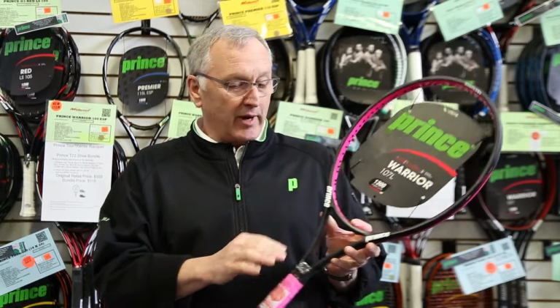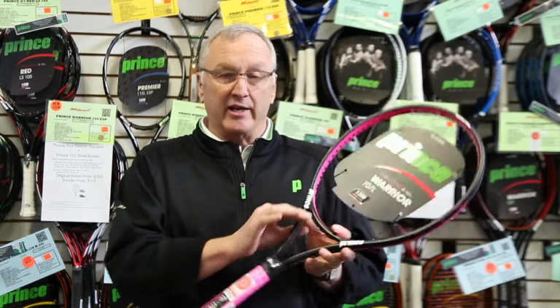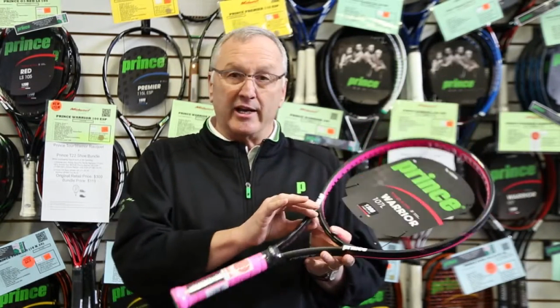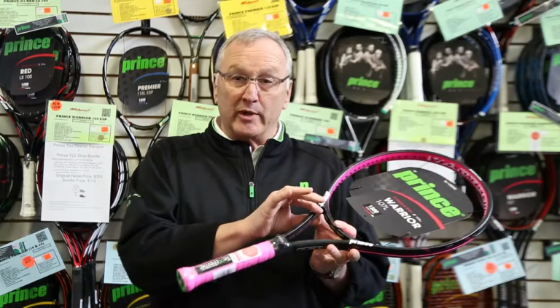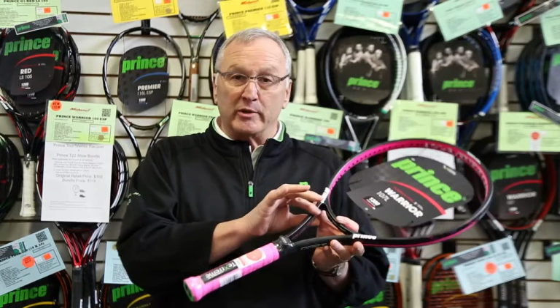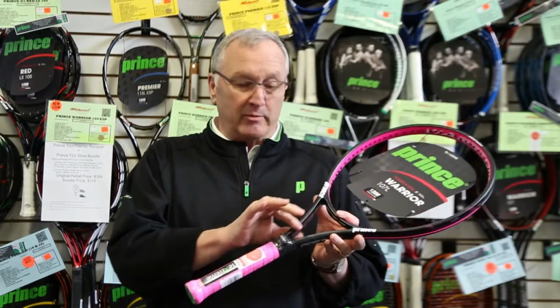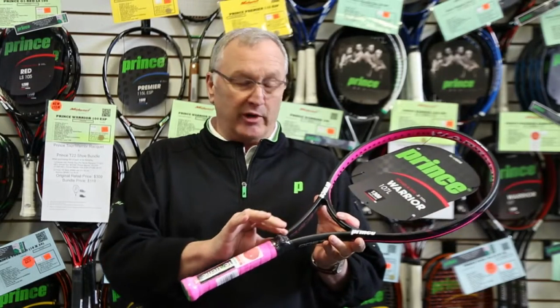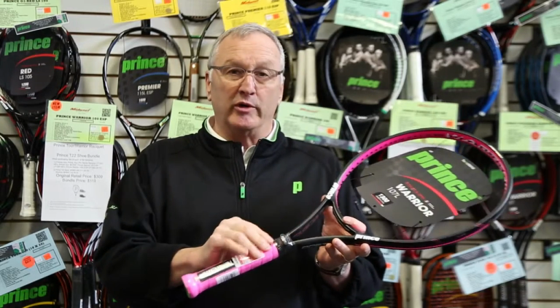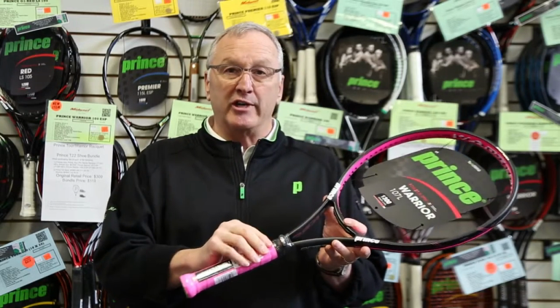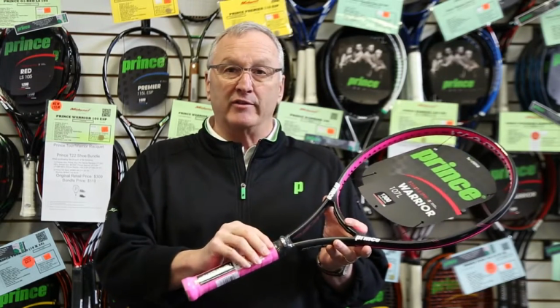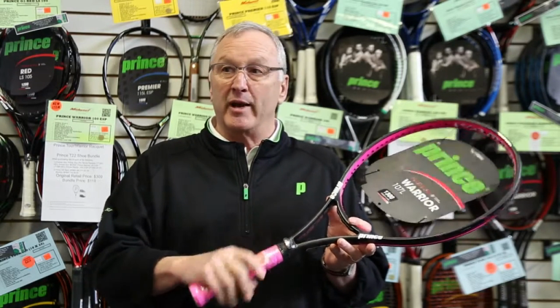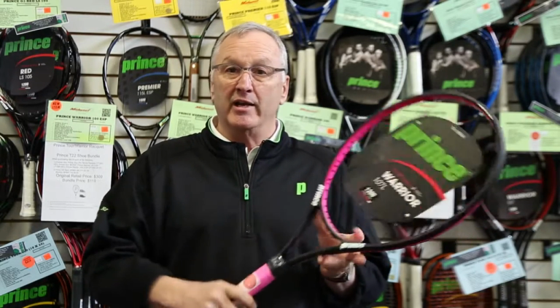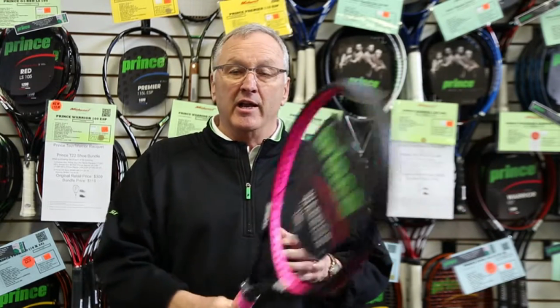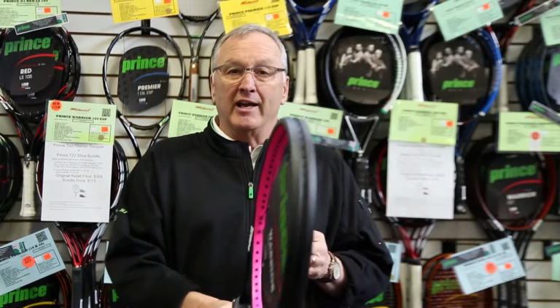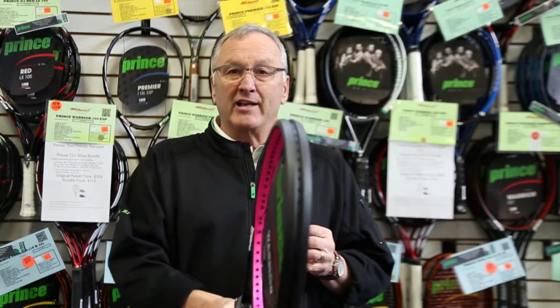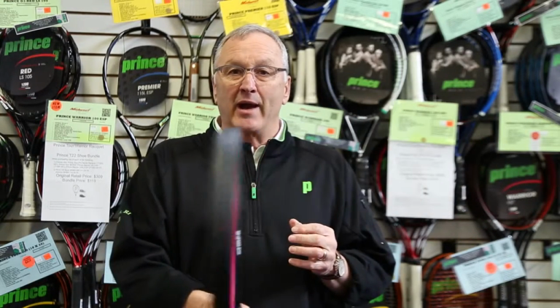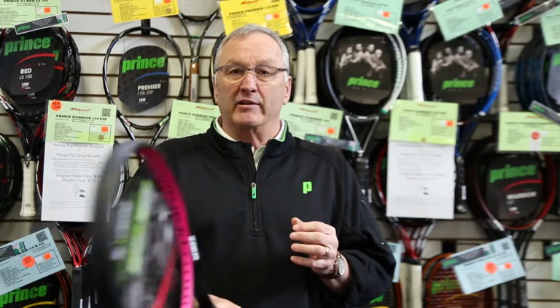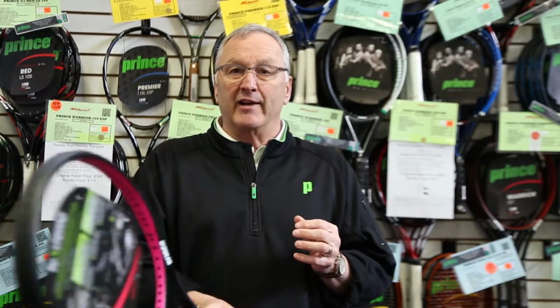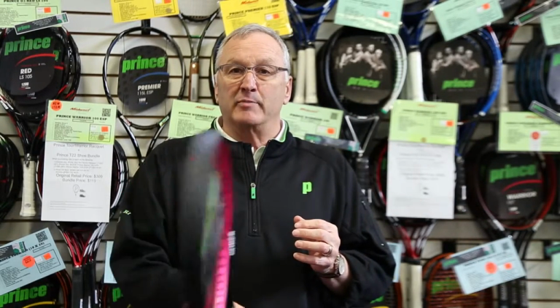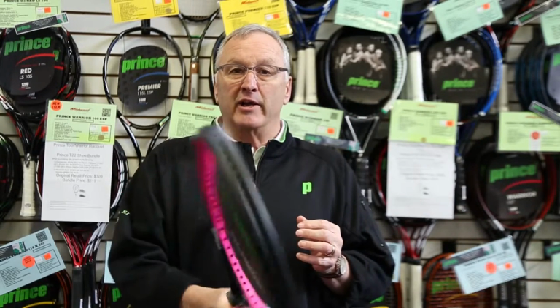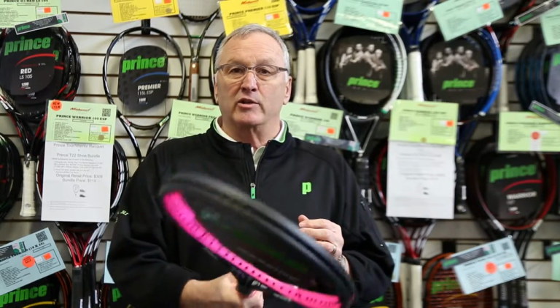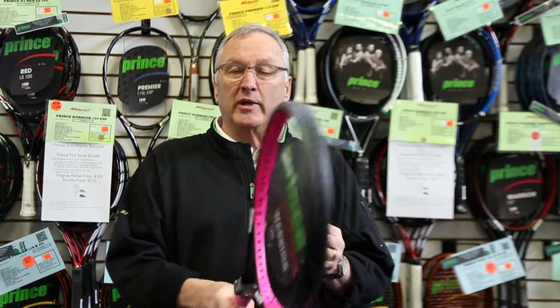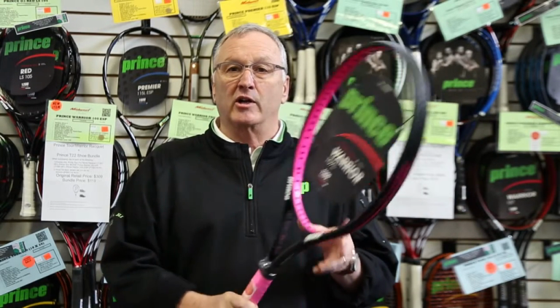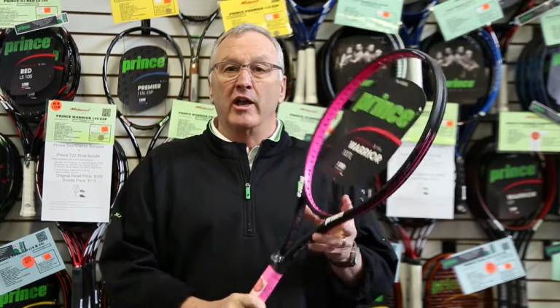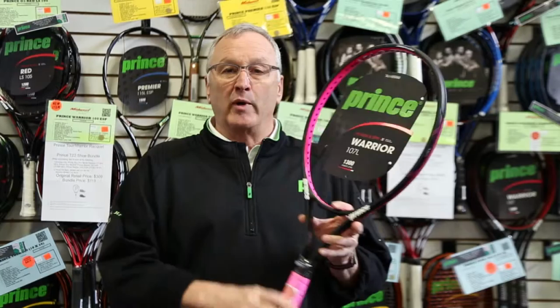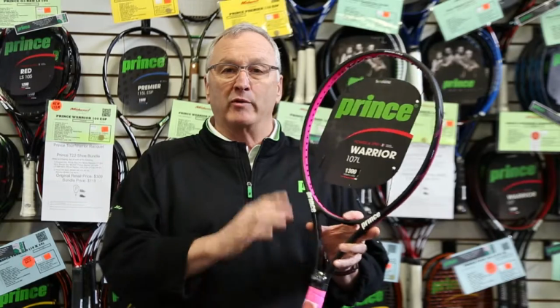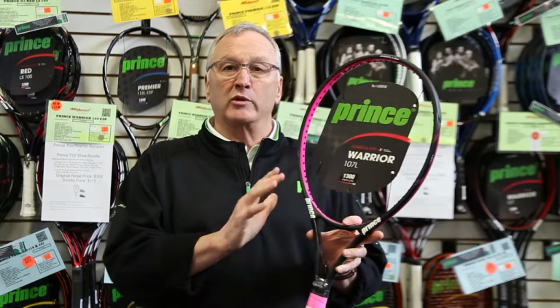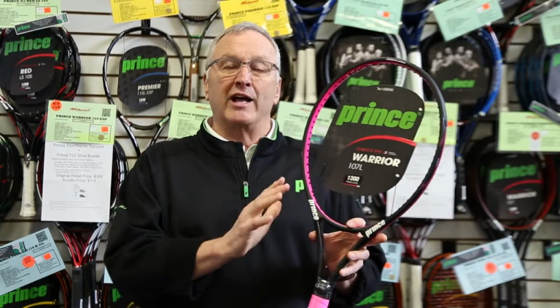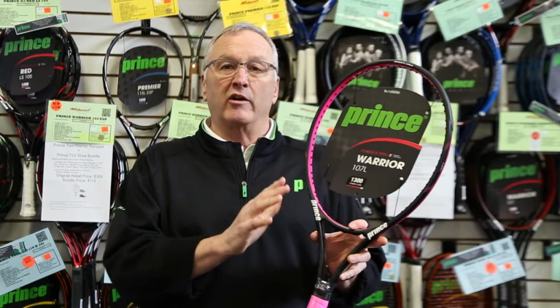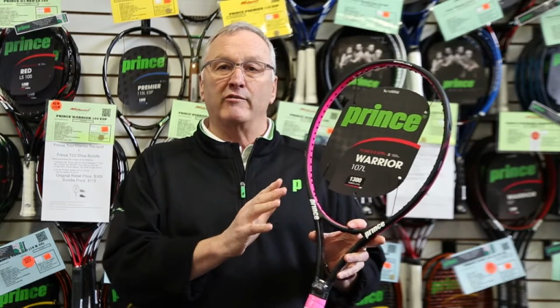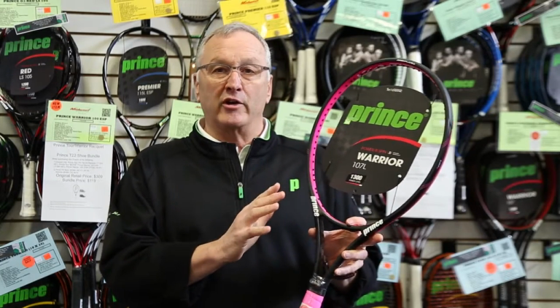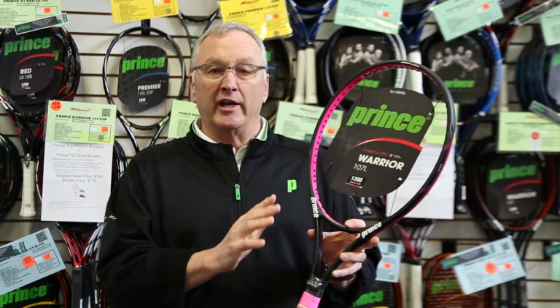This racket has TechStream, which is the material in the shaft of this racket, and it allows that racket to flex but not to twist. Great for more solid performance on an off-center hit.